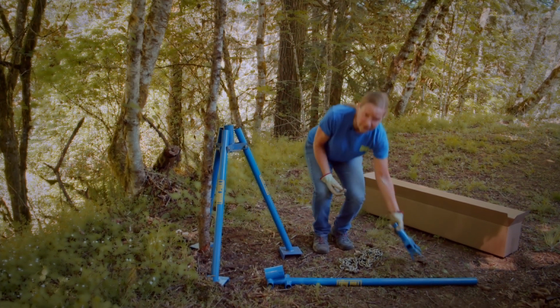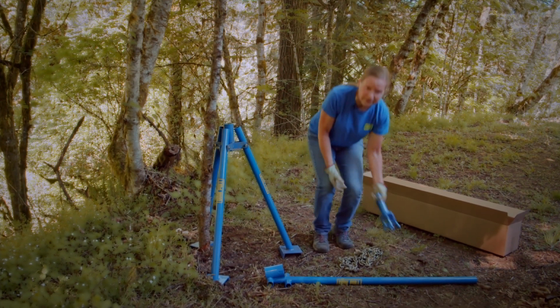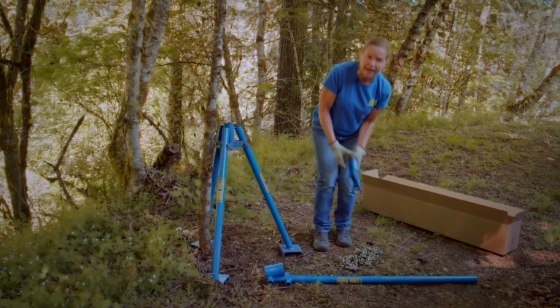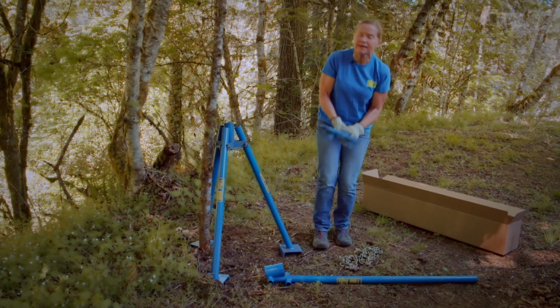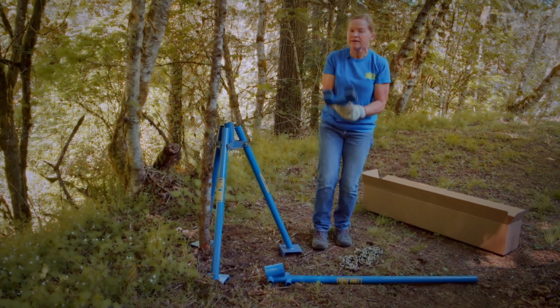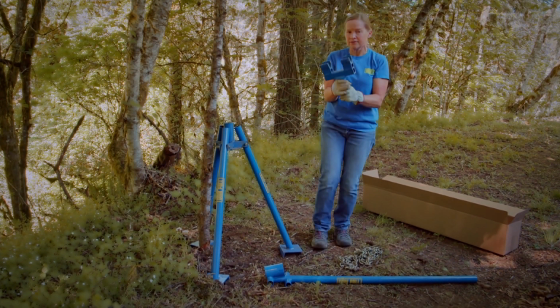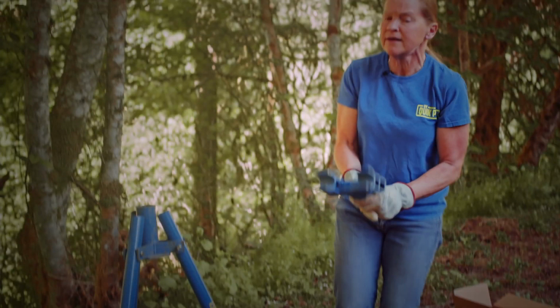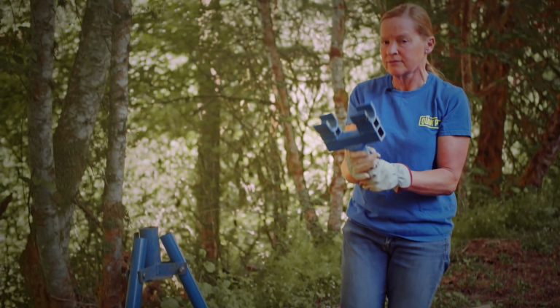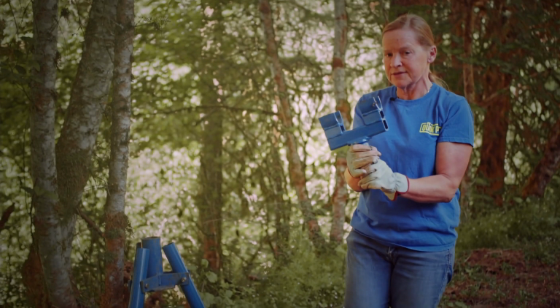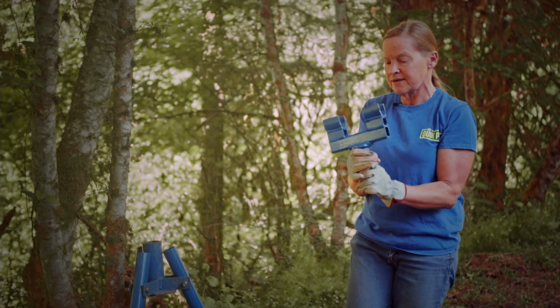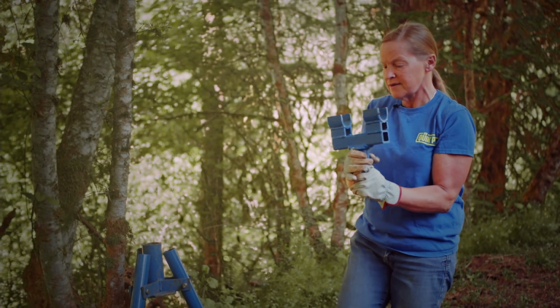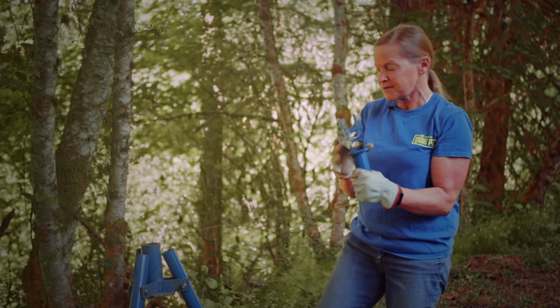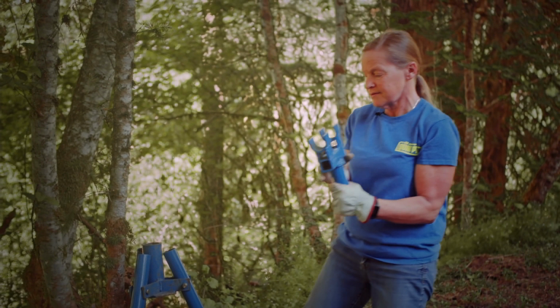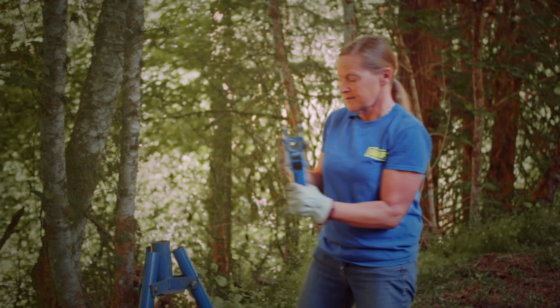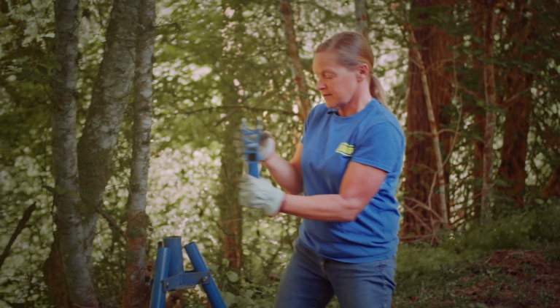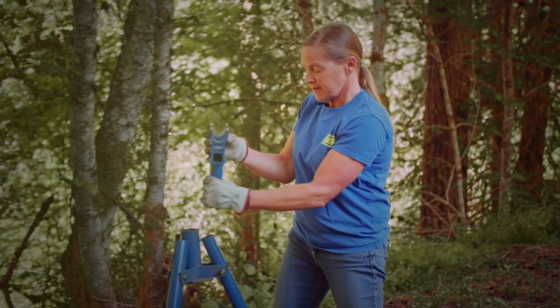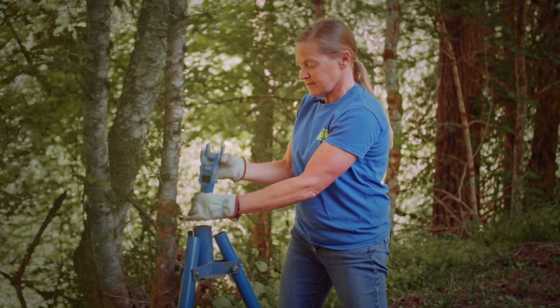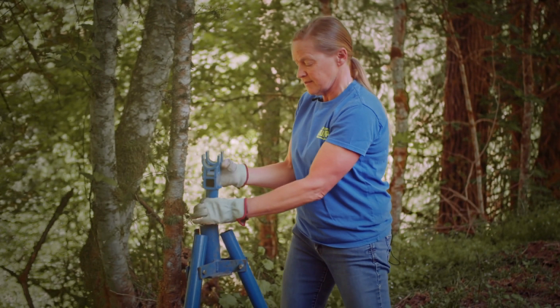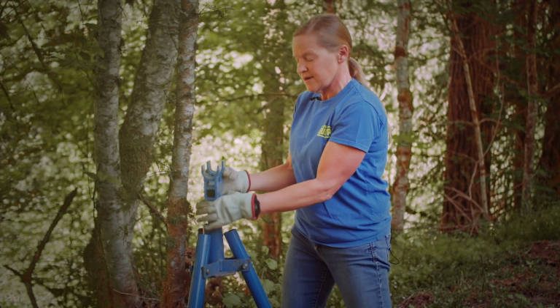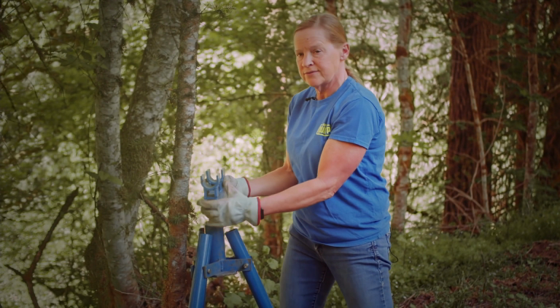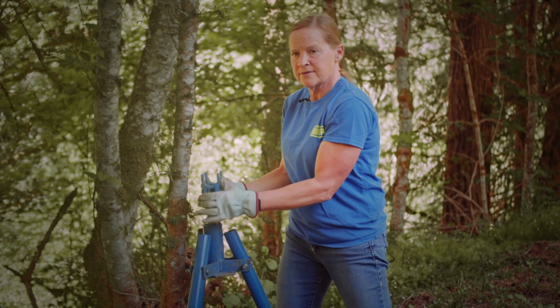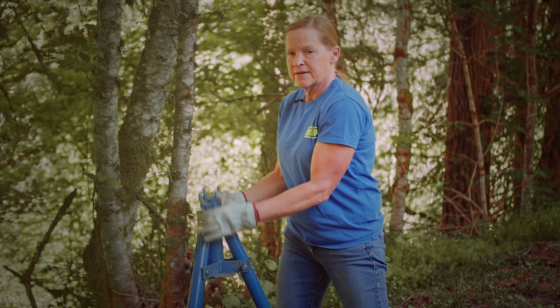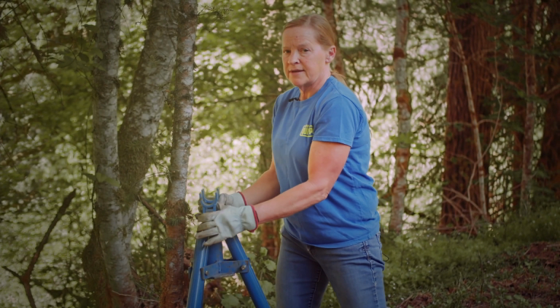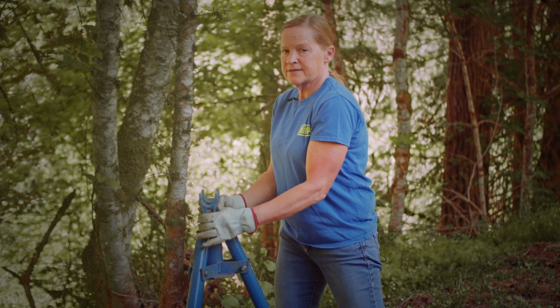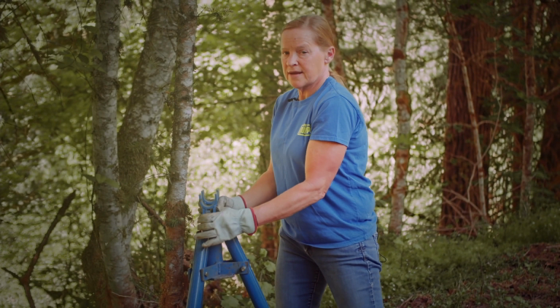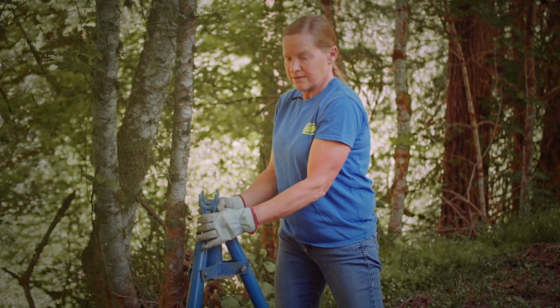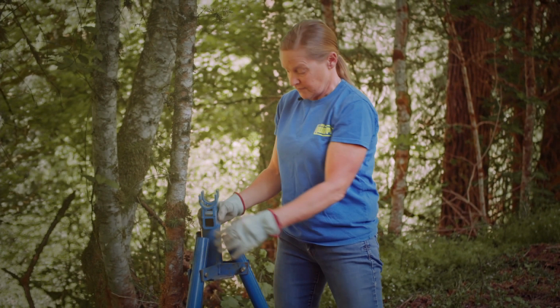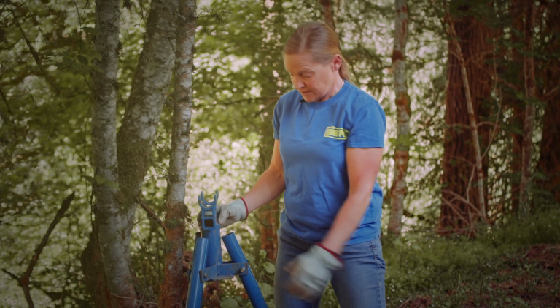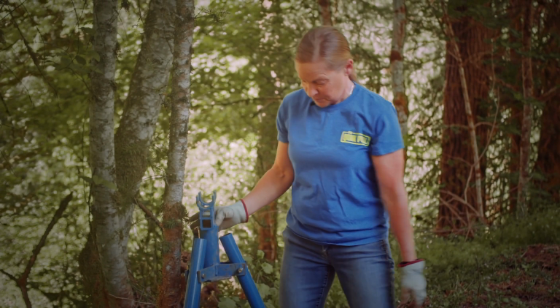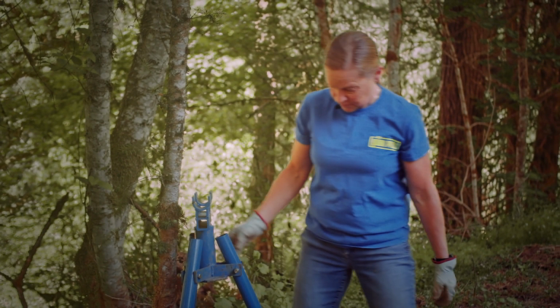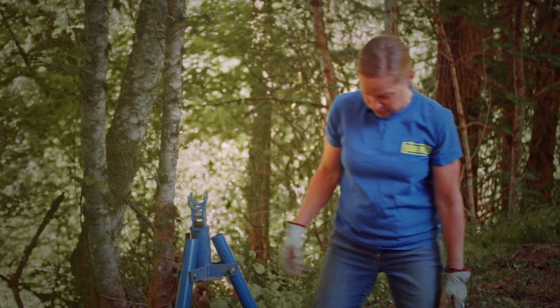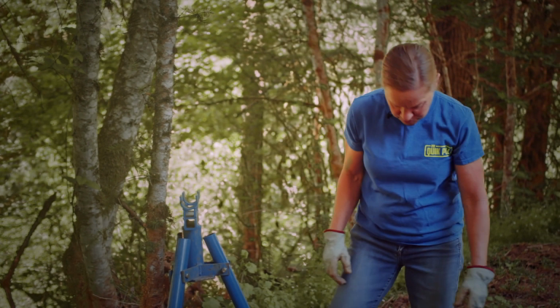Then you've got the head — looks like this. The head sits down inside of the top of the tripod.